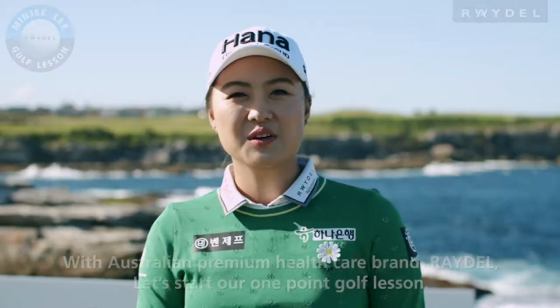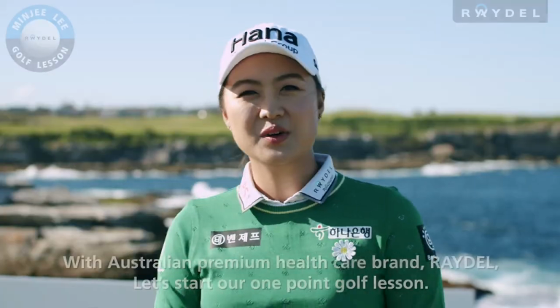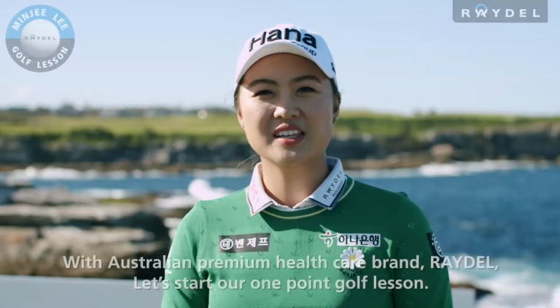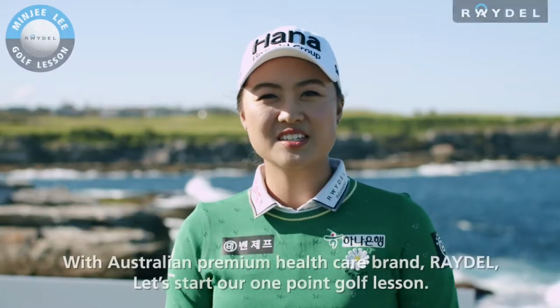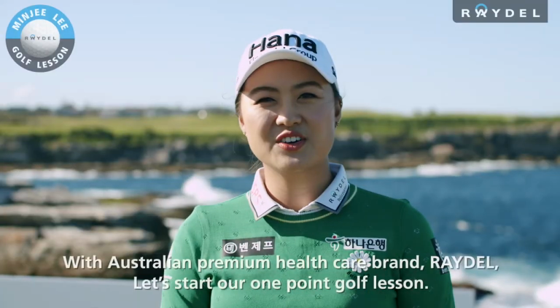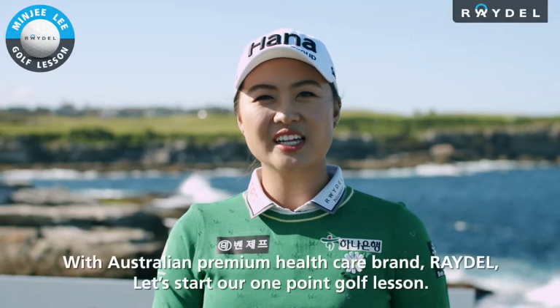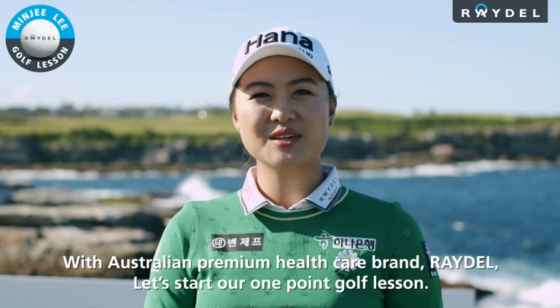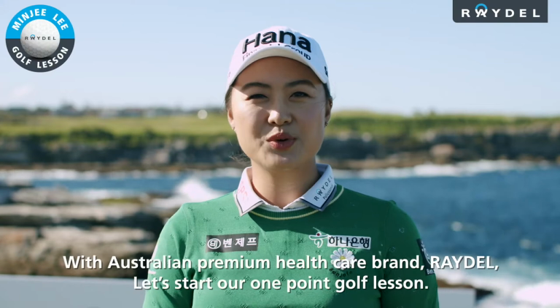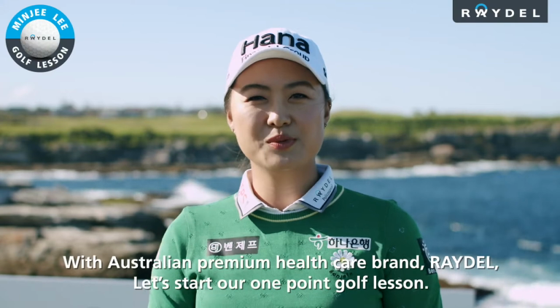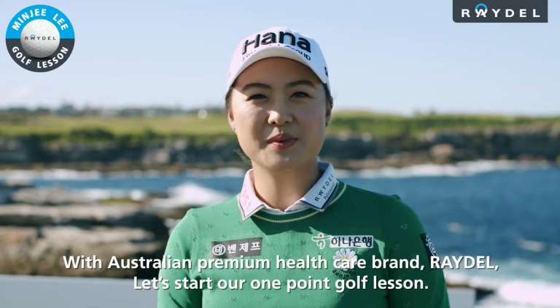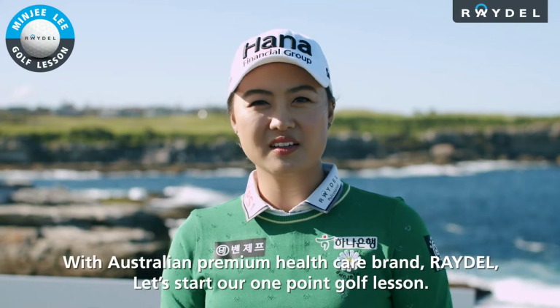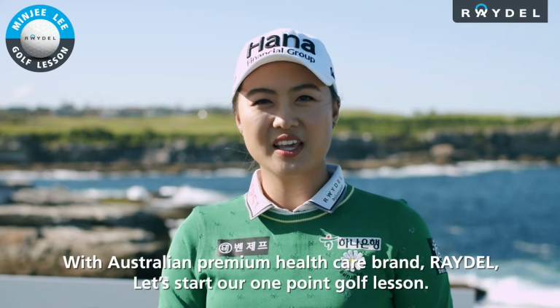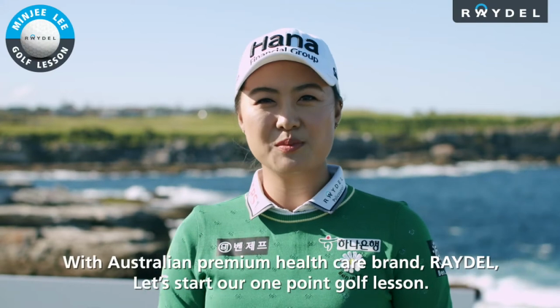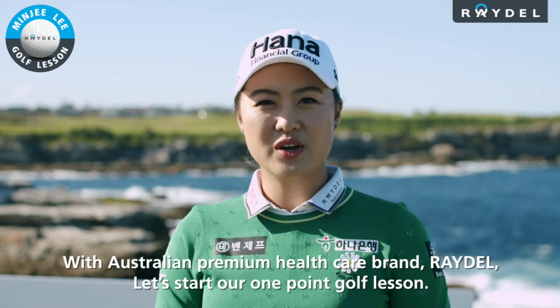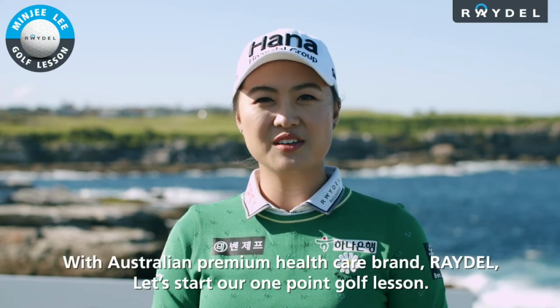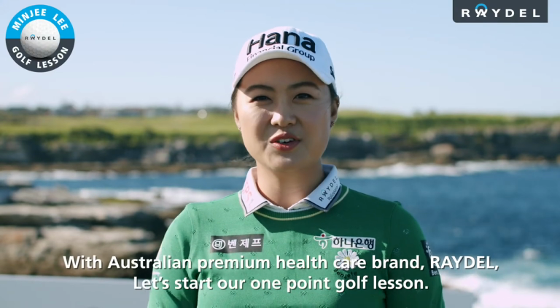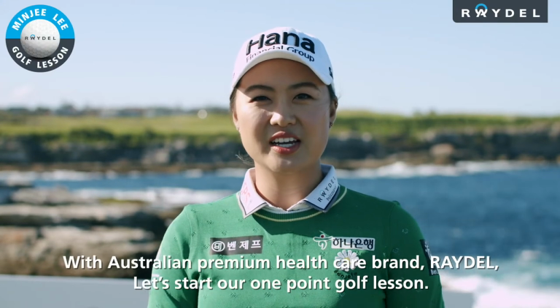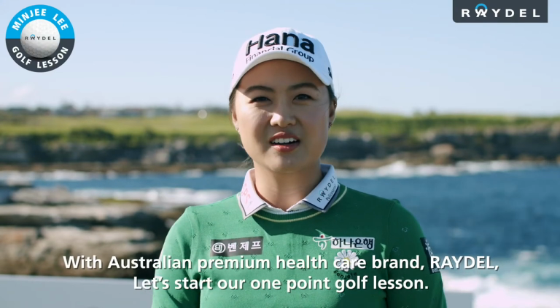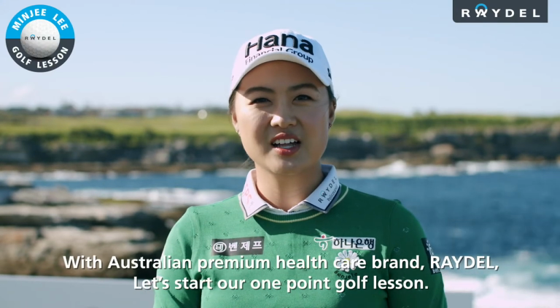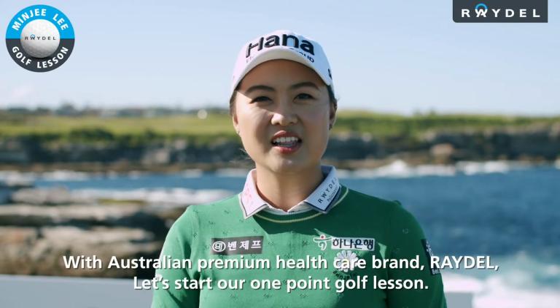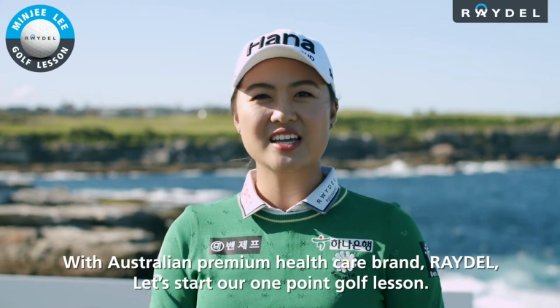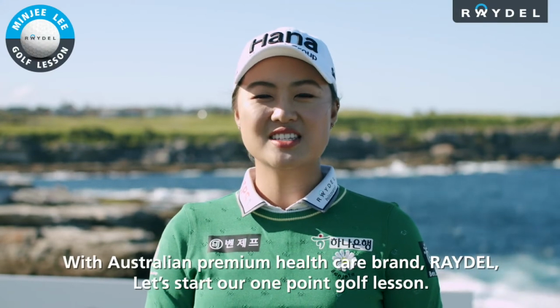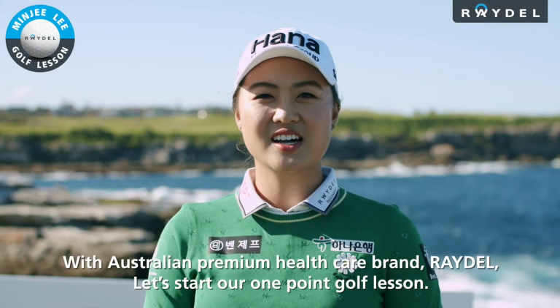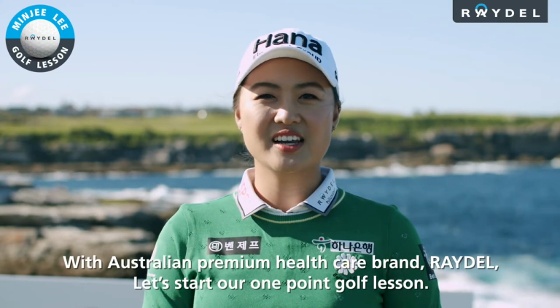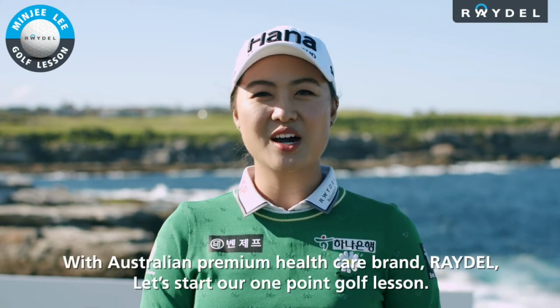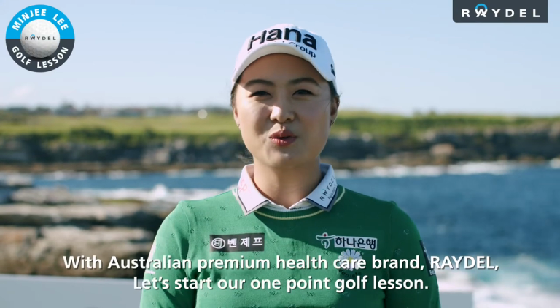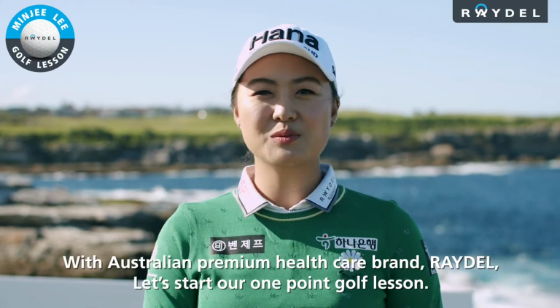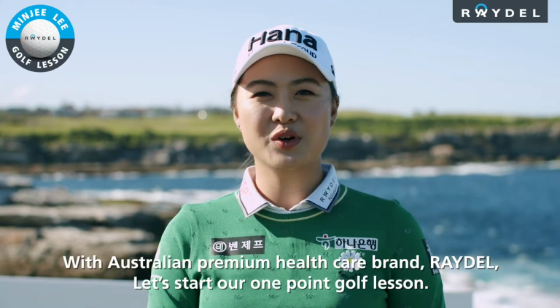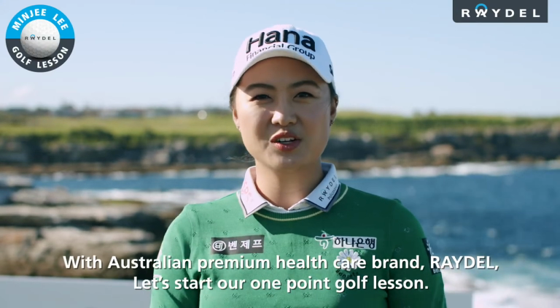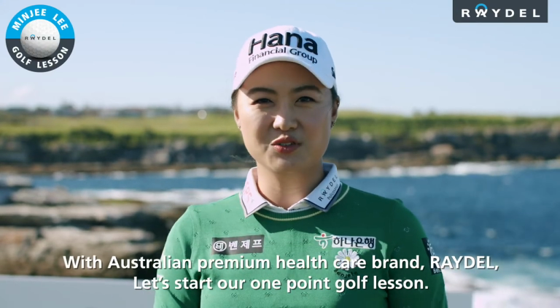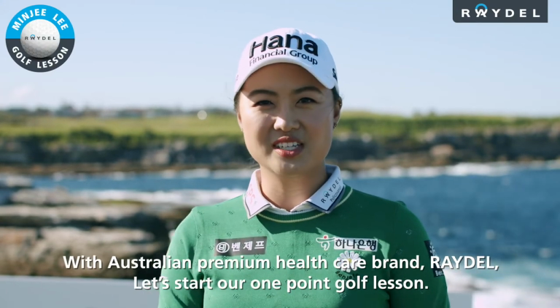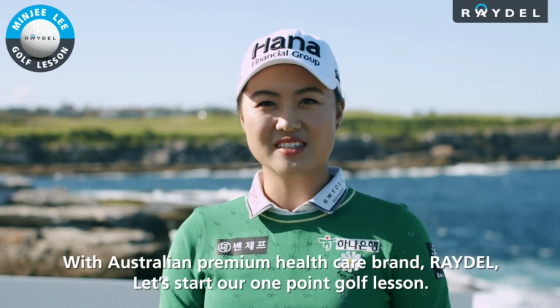With Australian premium healthcare brand Raydel, let's start our one-point golf lesson.